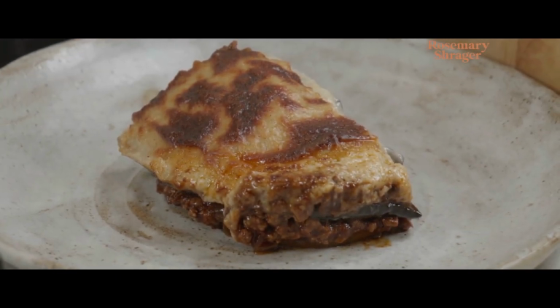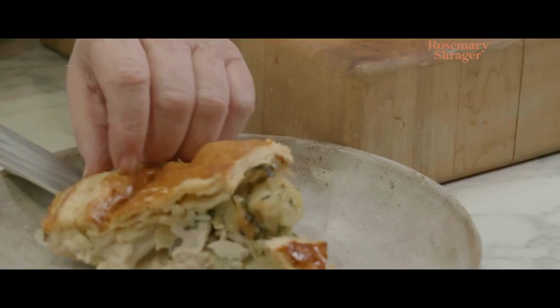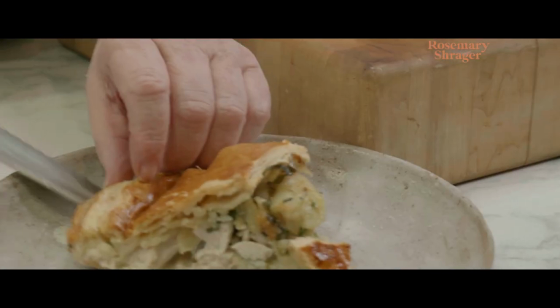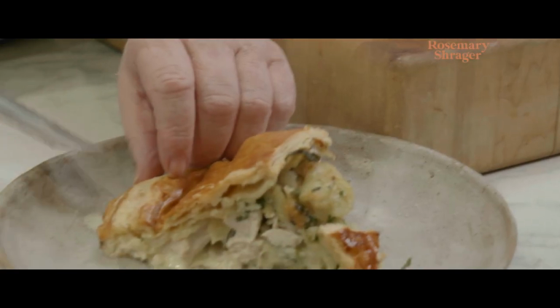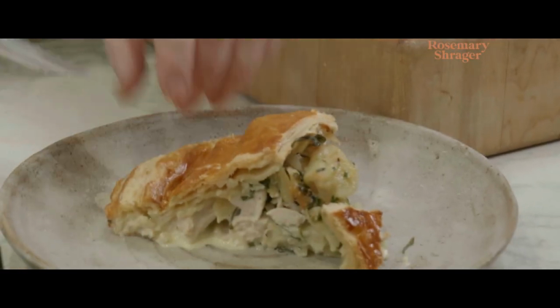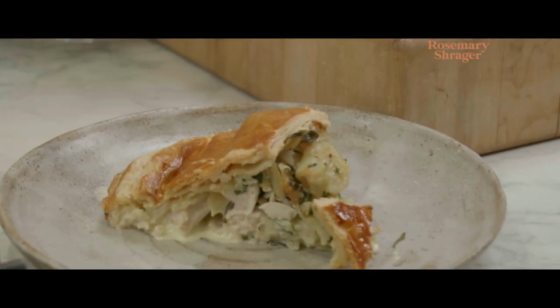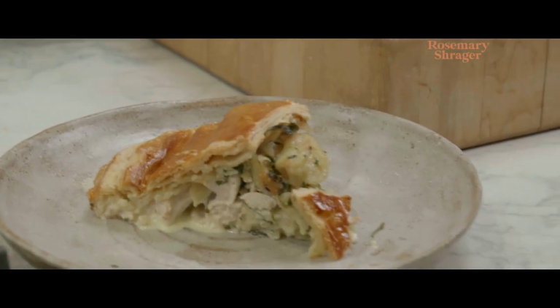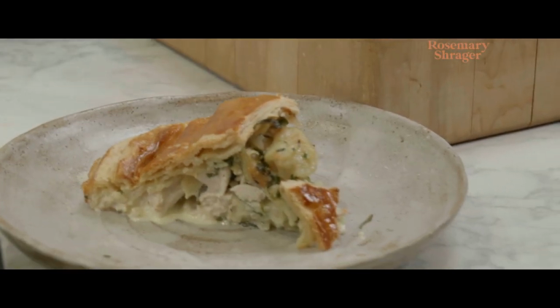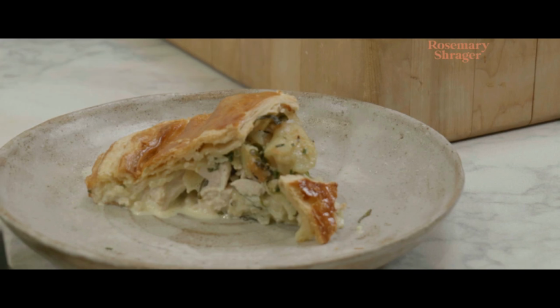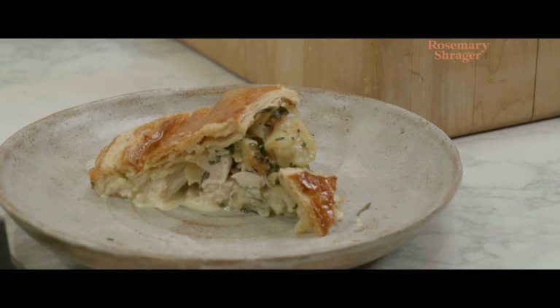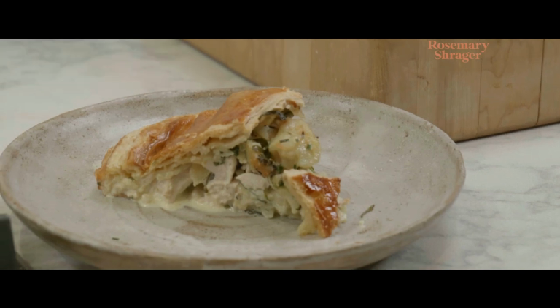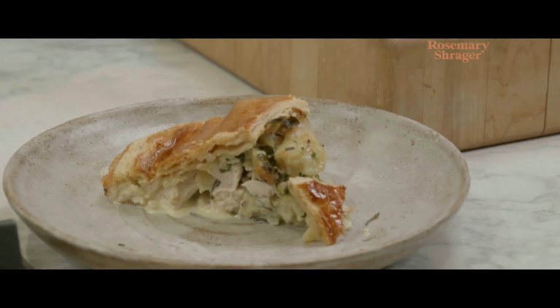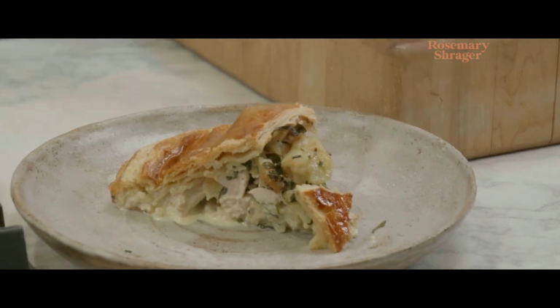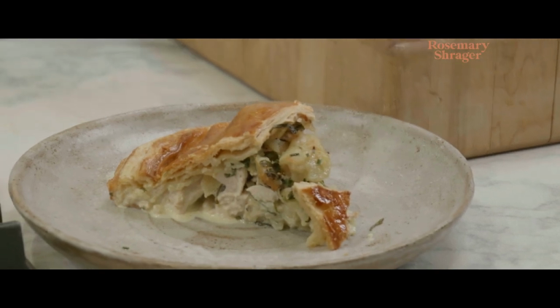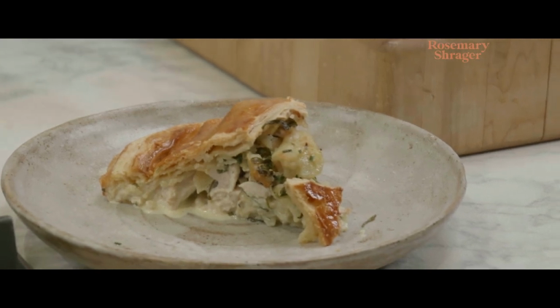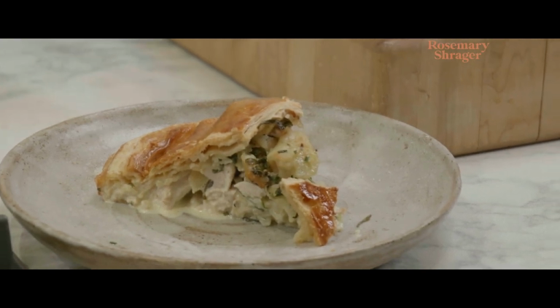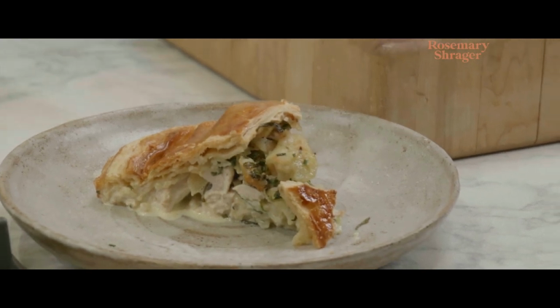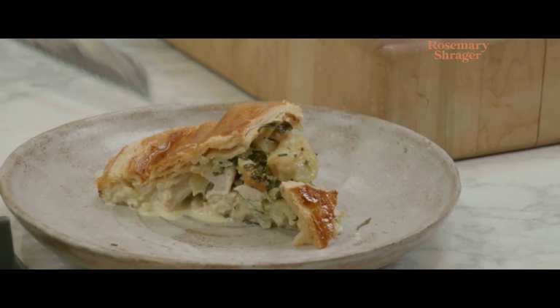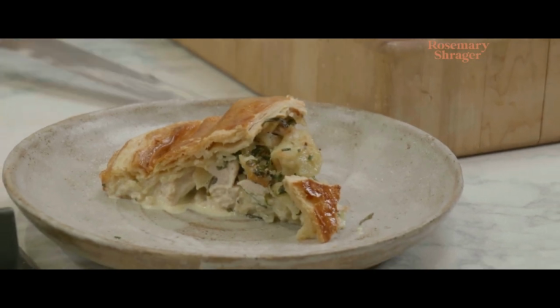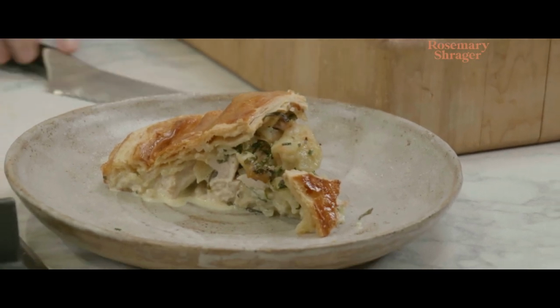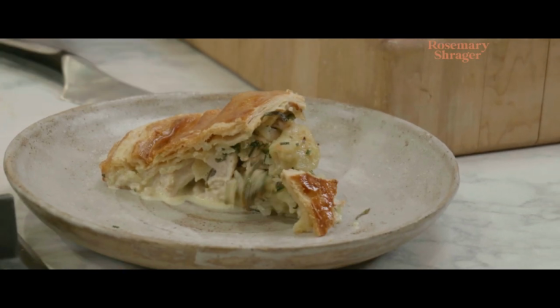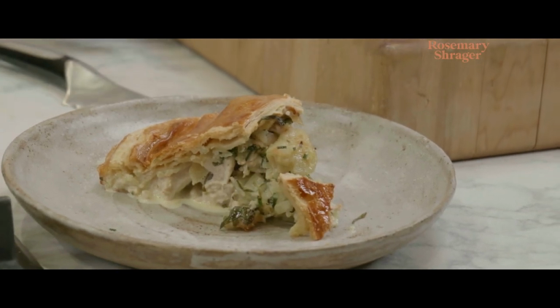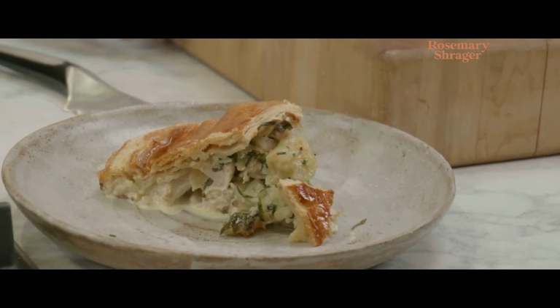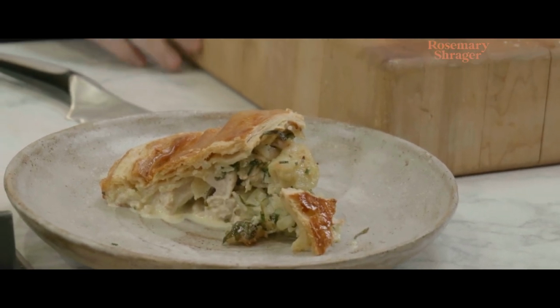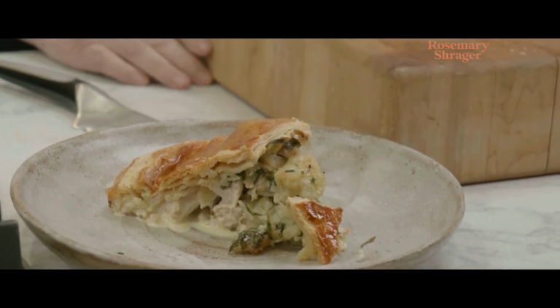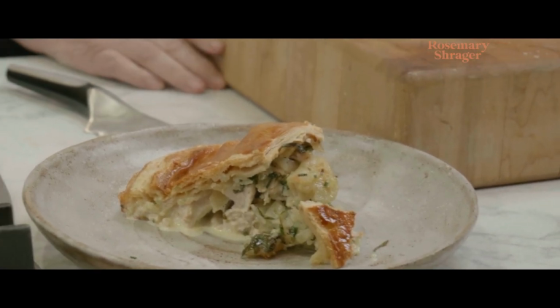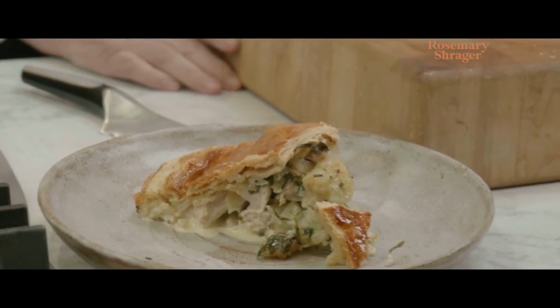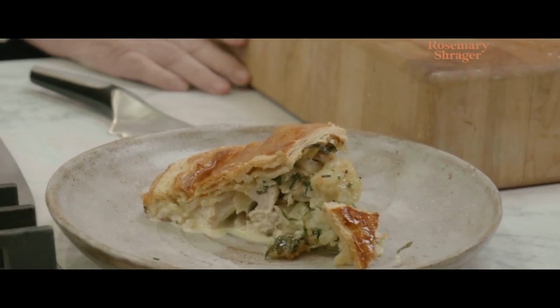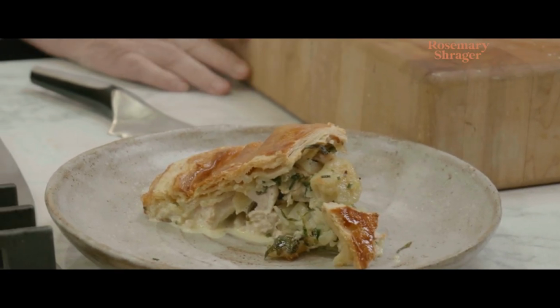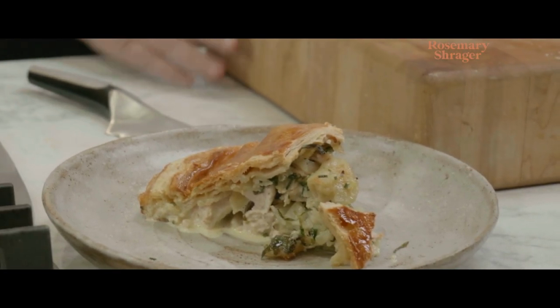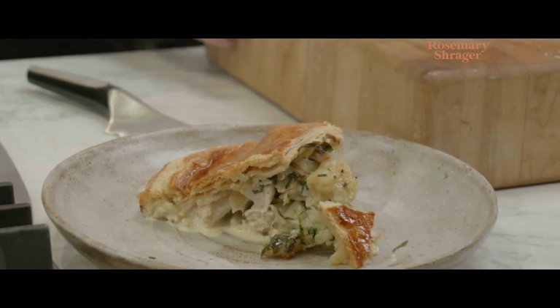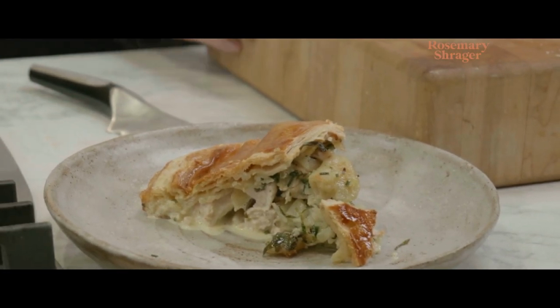This — oh my gosh — this is utterly, utterly delicious.